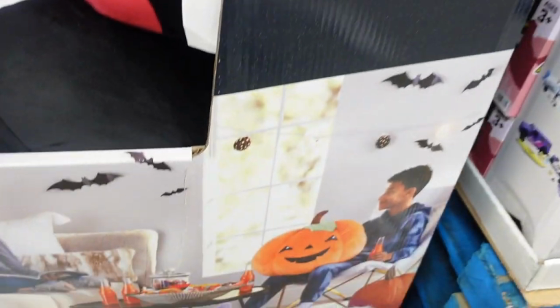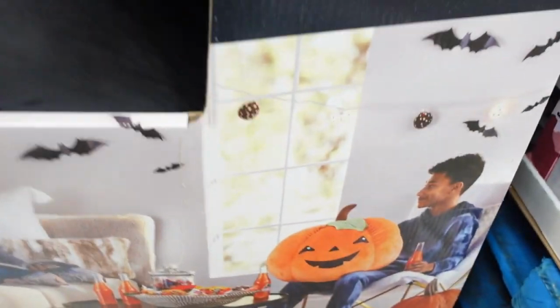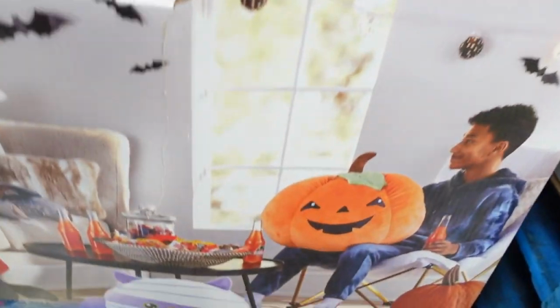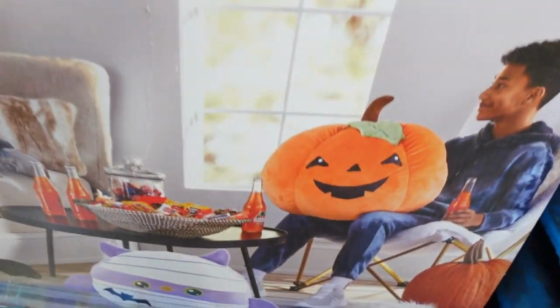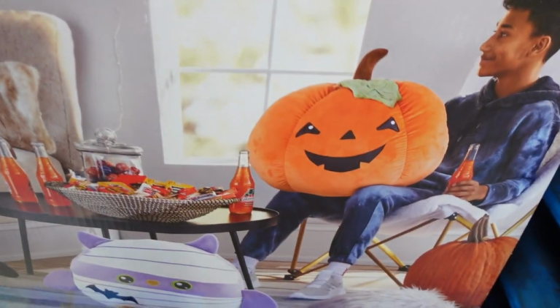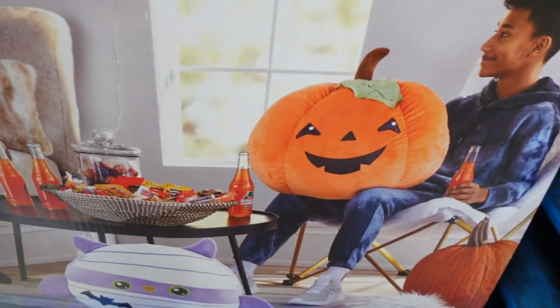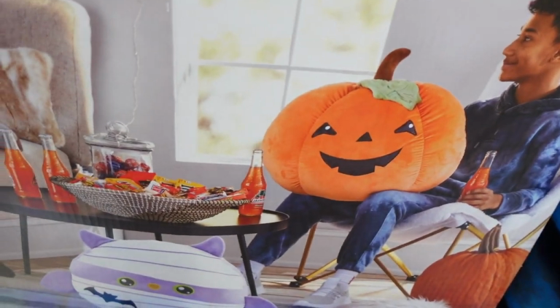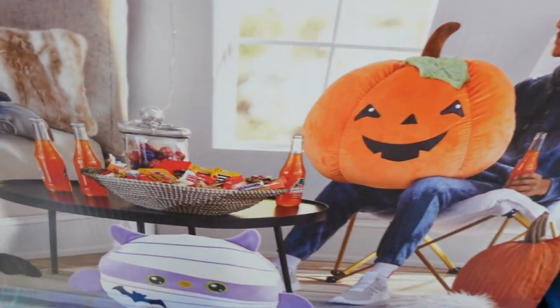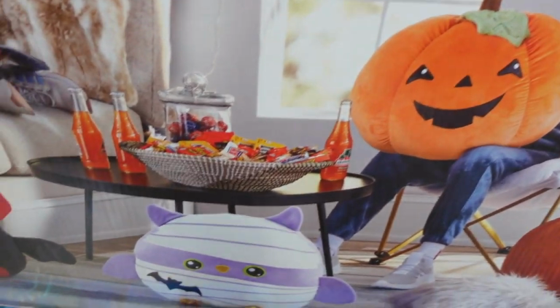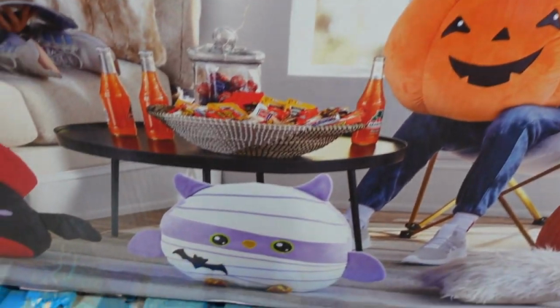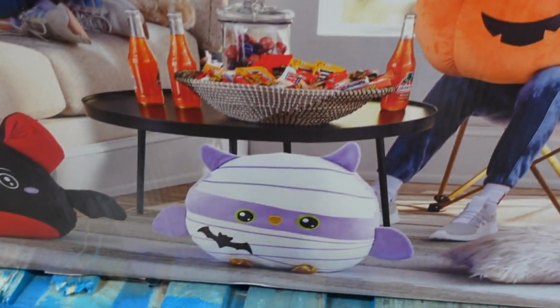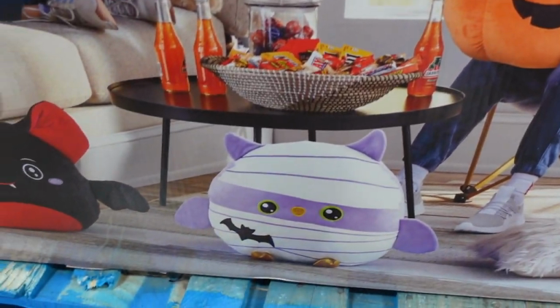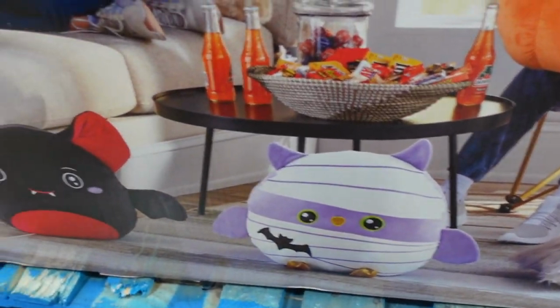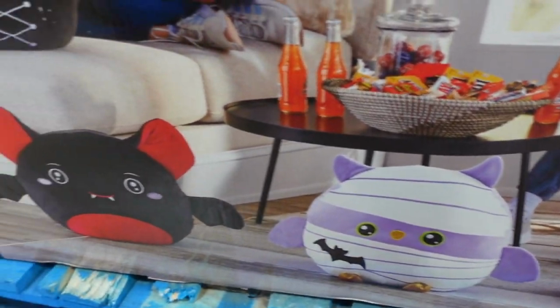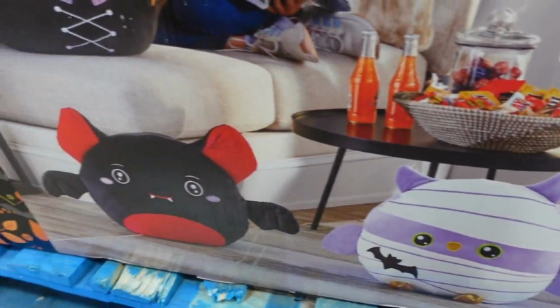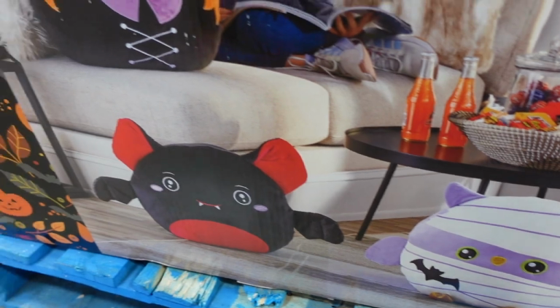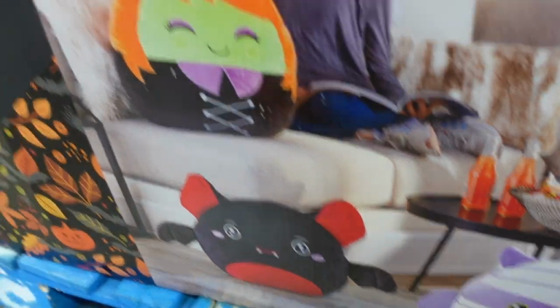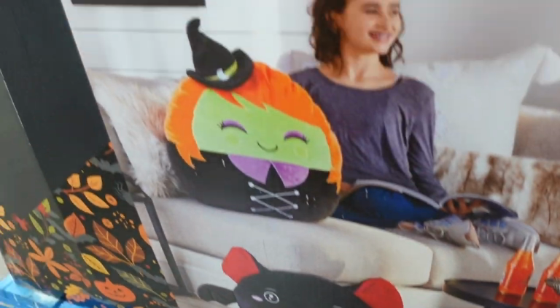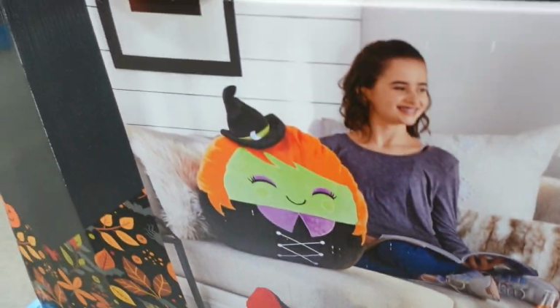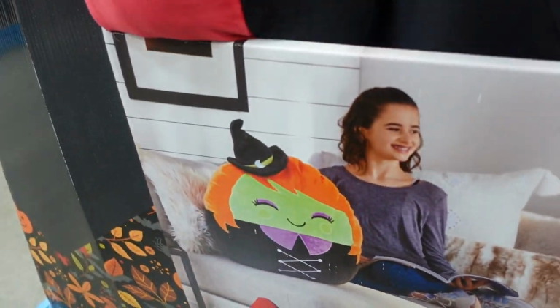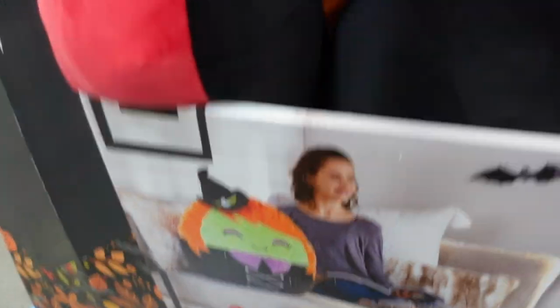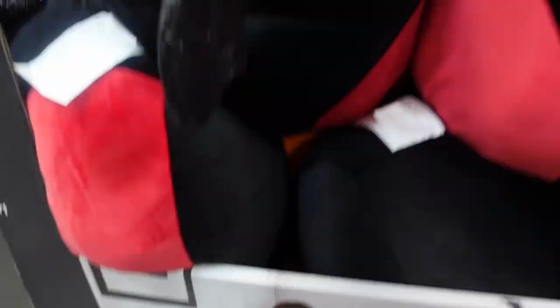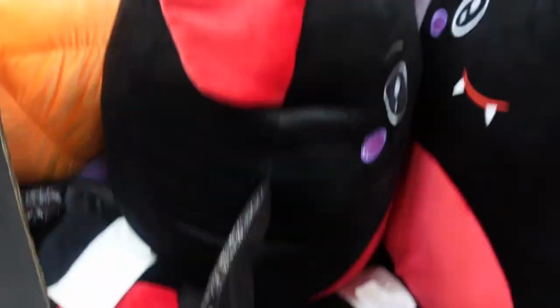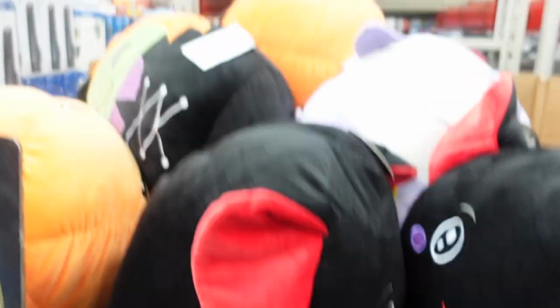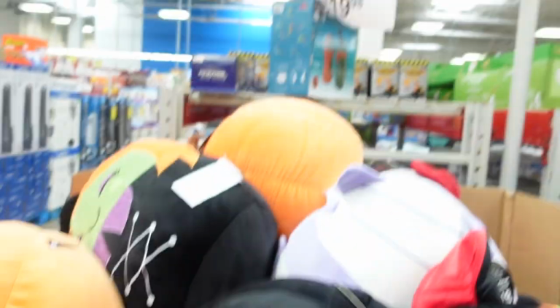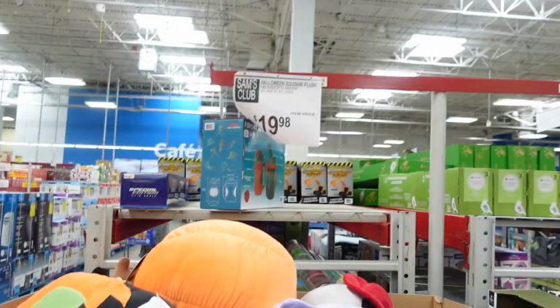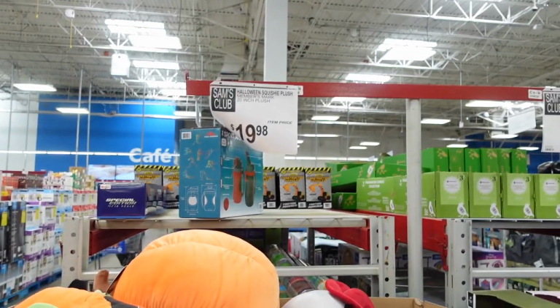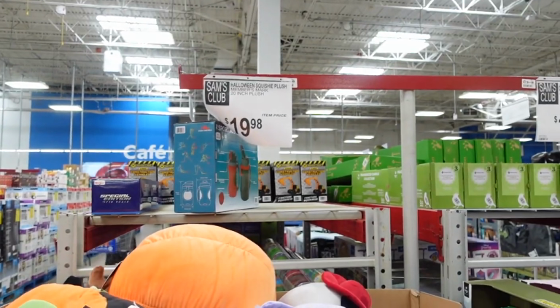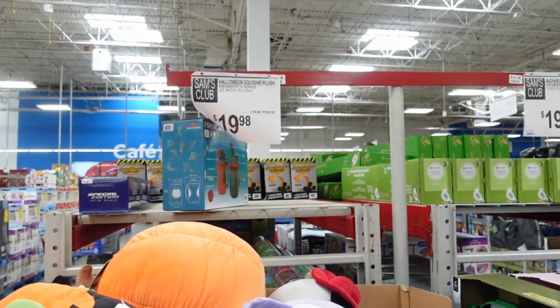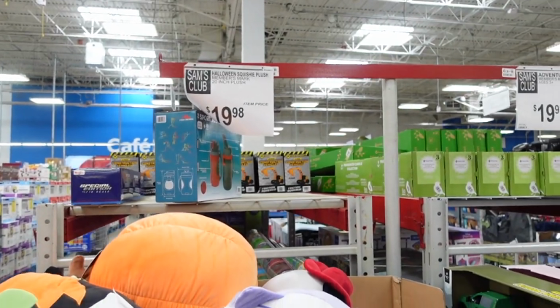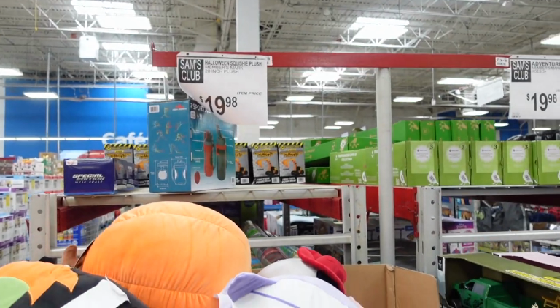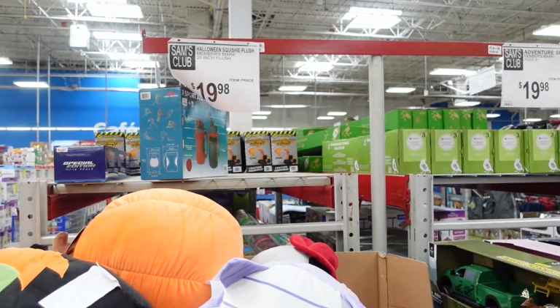Here's what they look like on the outside, and those are $19.98. Let's see if we can find any more fall or Halloween stuff.